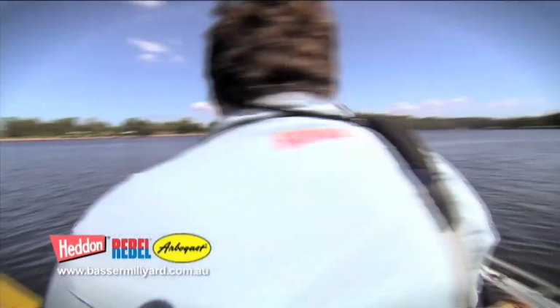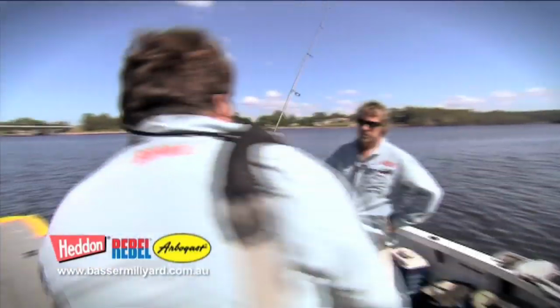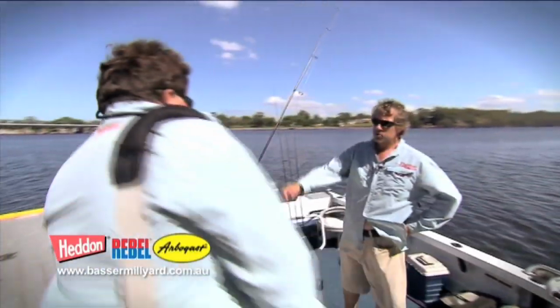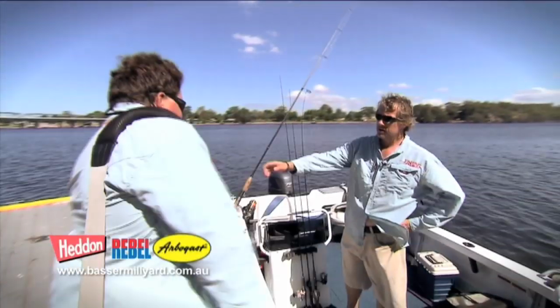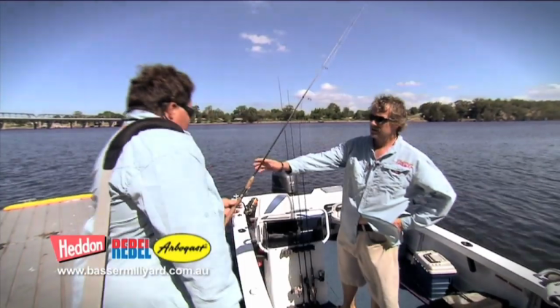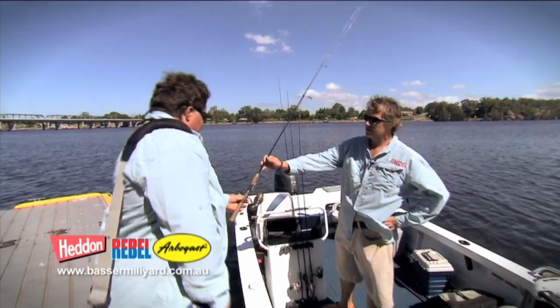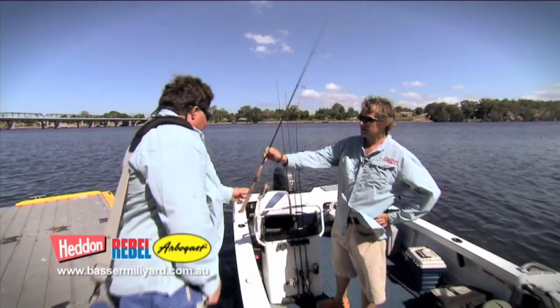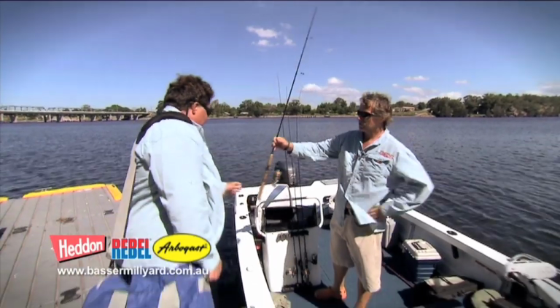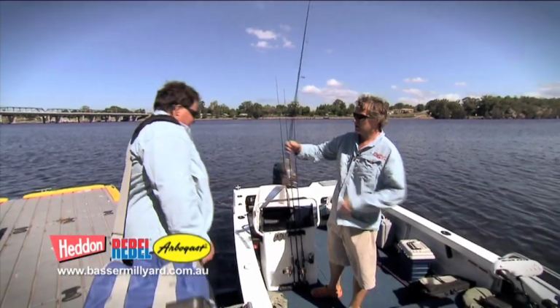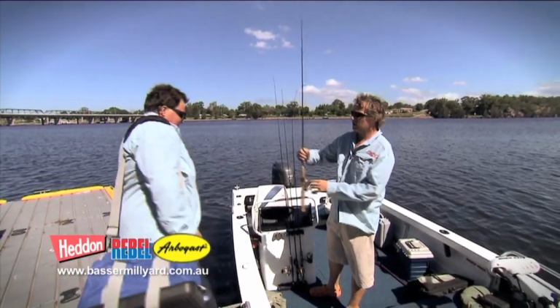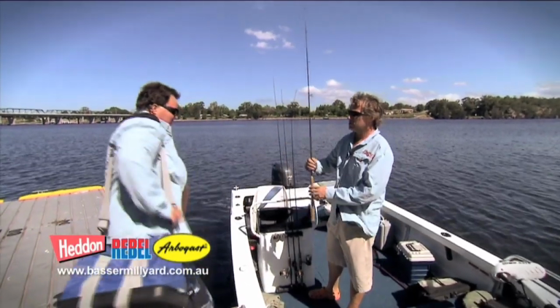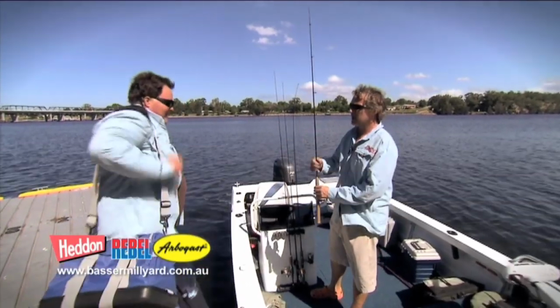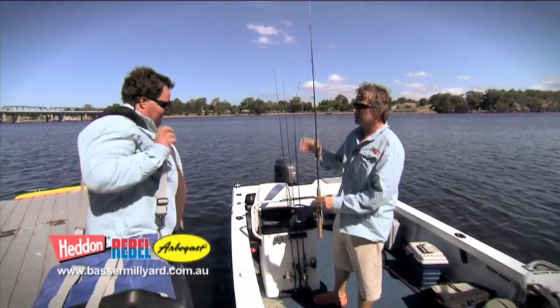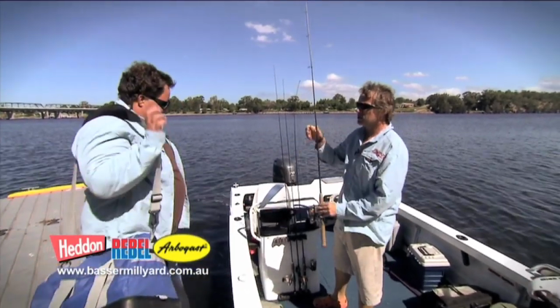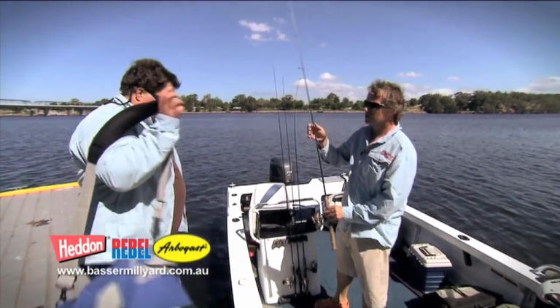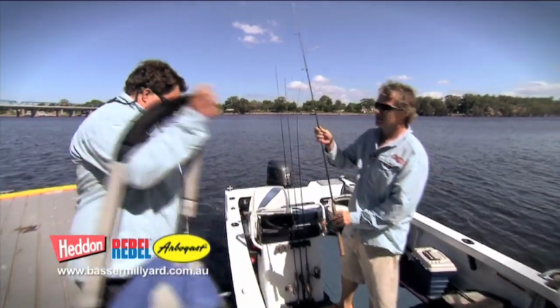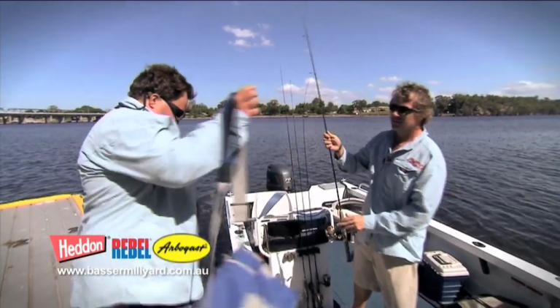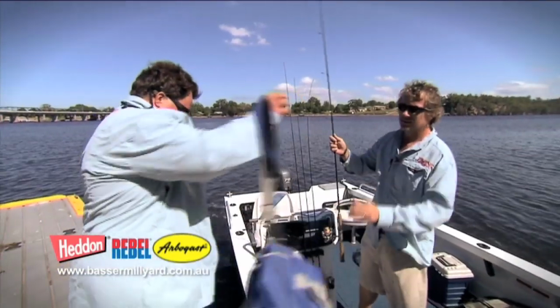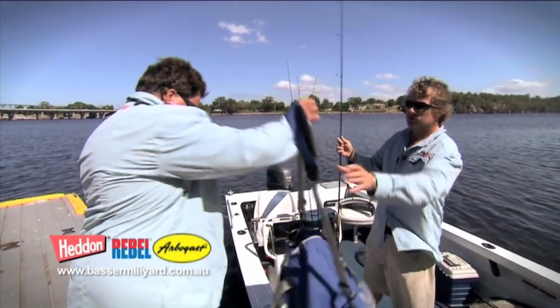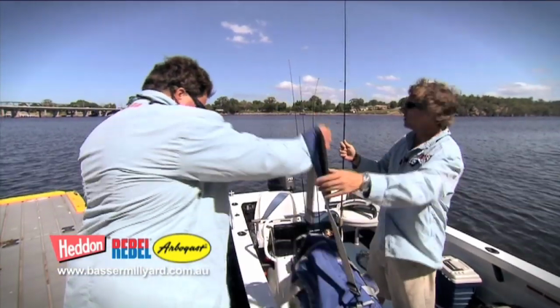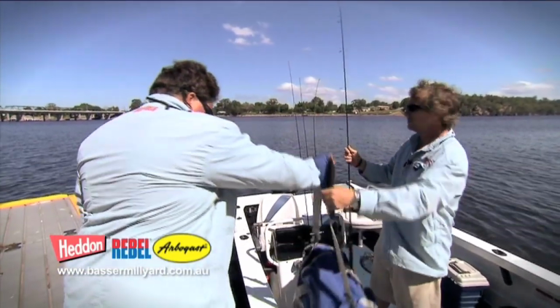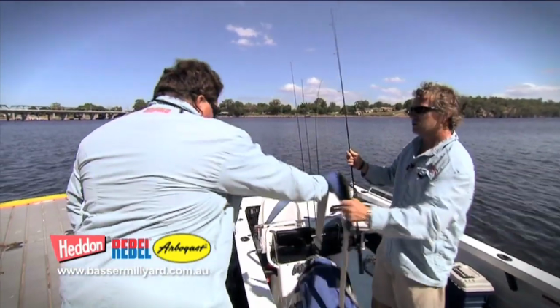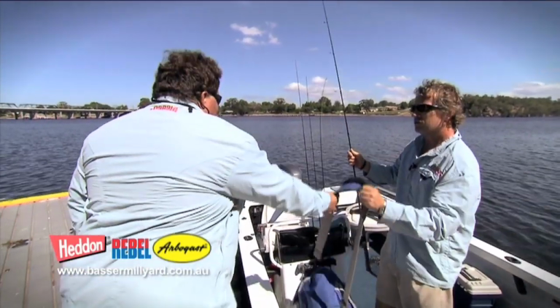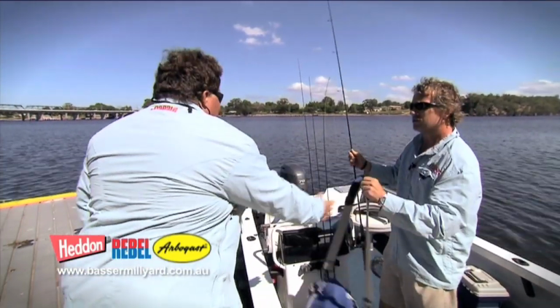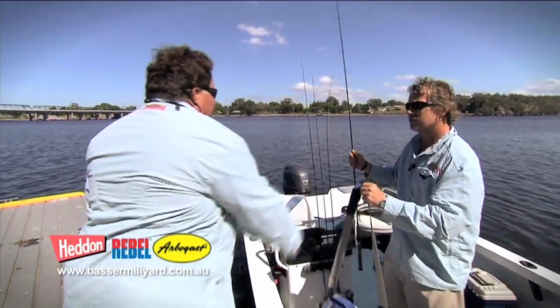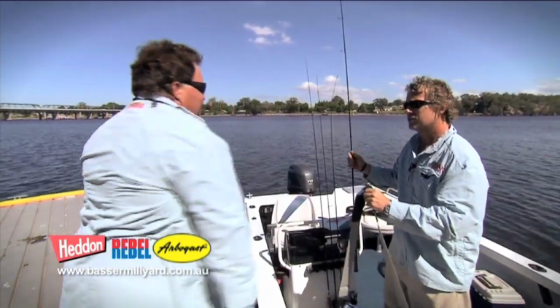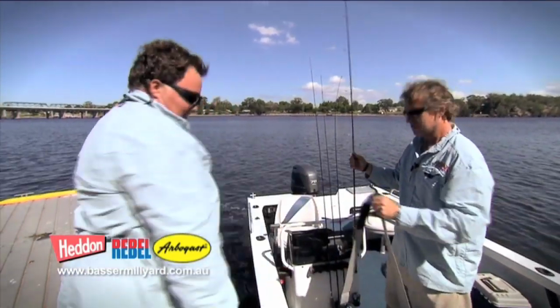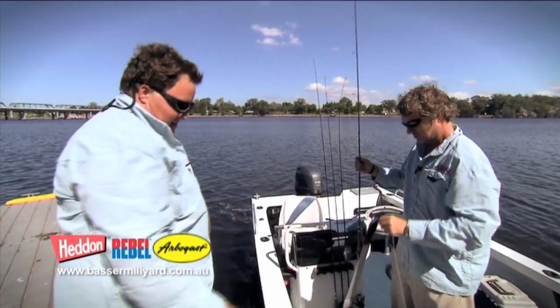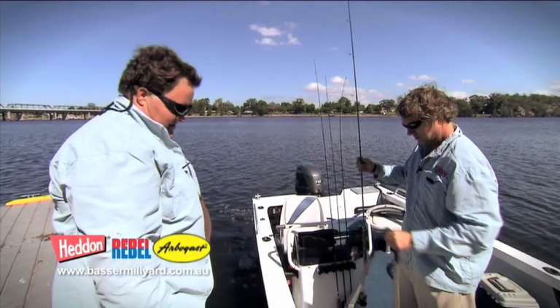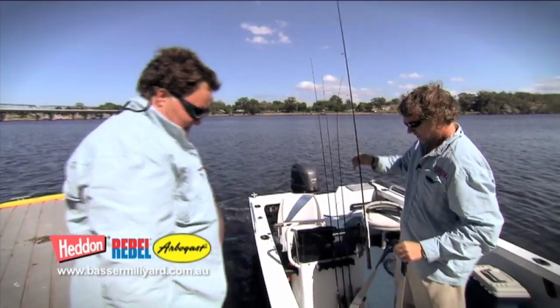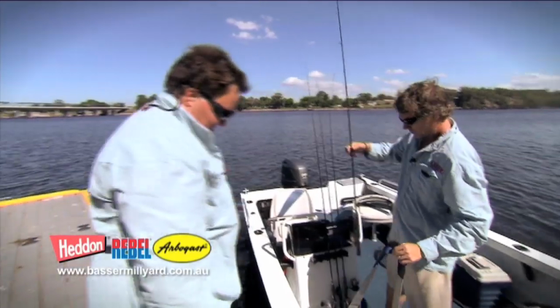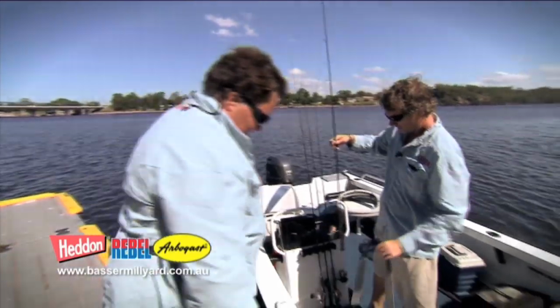G'day Jim, how are you mate? Good mate, you ready for some bat action? Oh, let's hope. Looks like a good afternoon. Should be sensational. Let's get up the river.